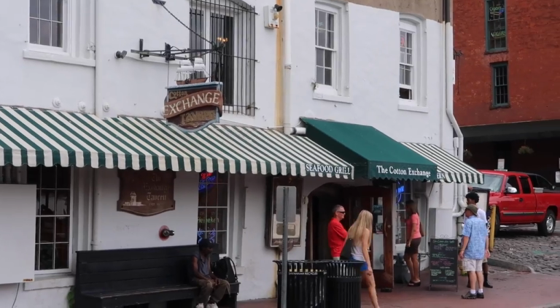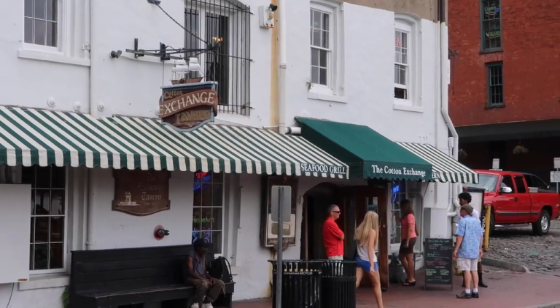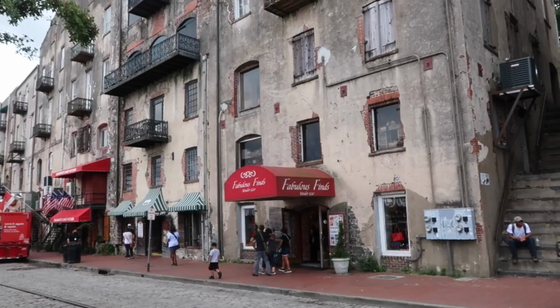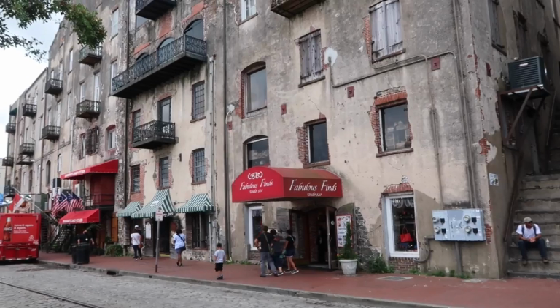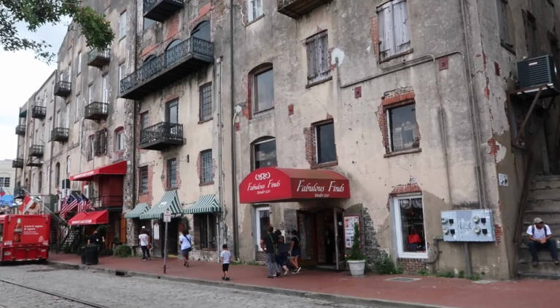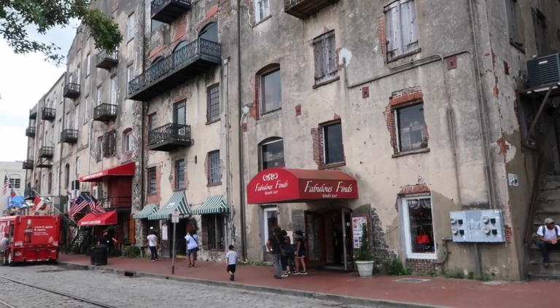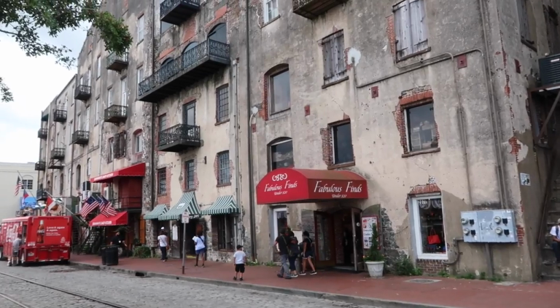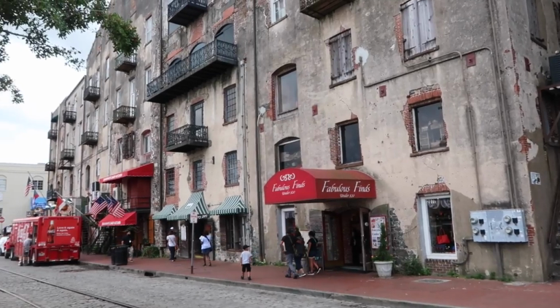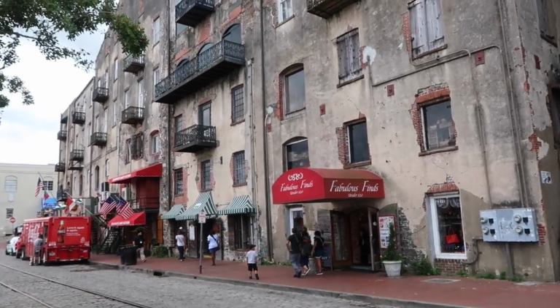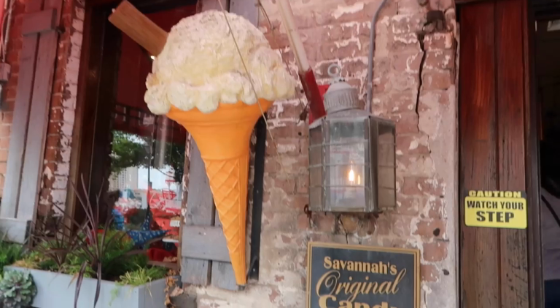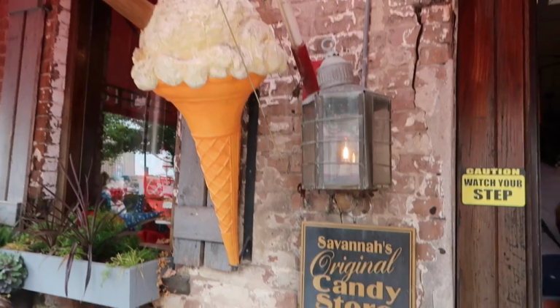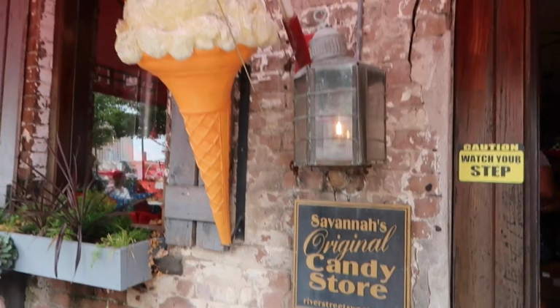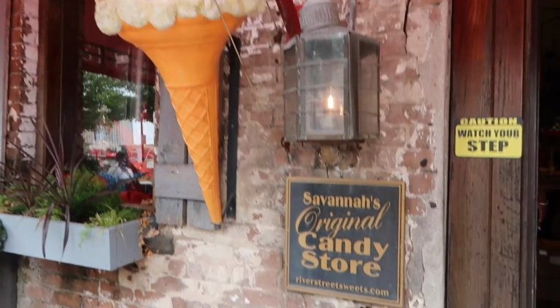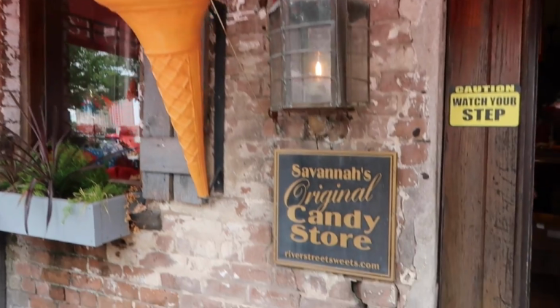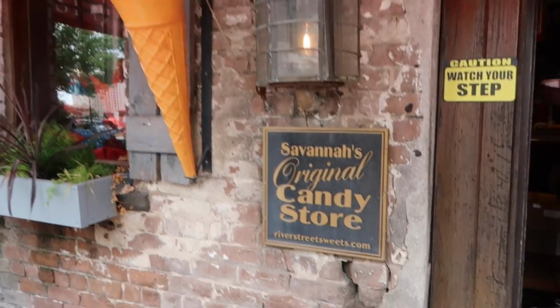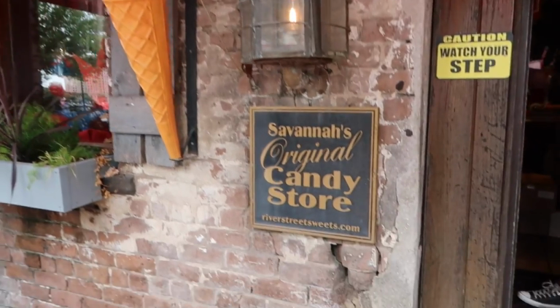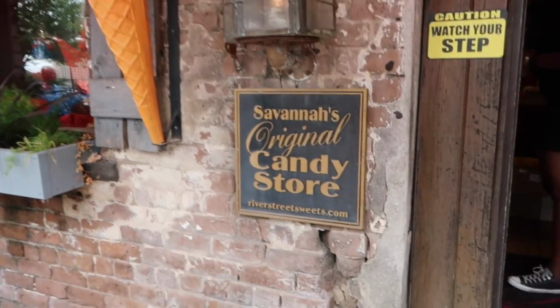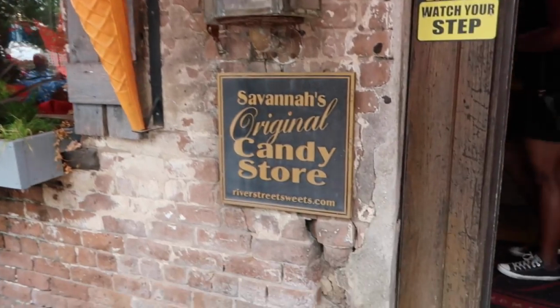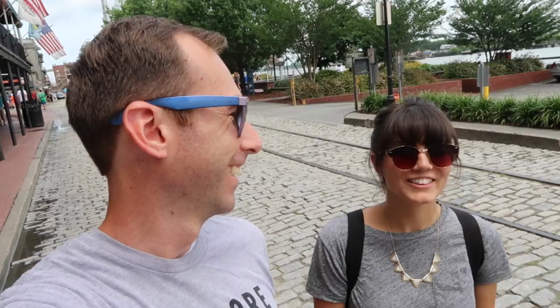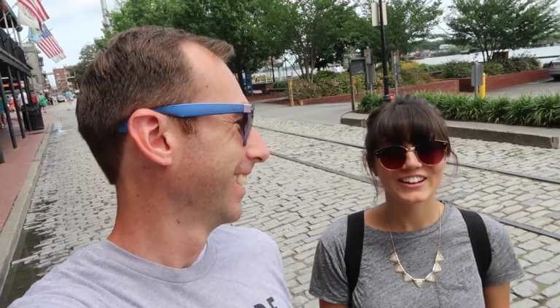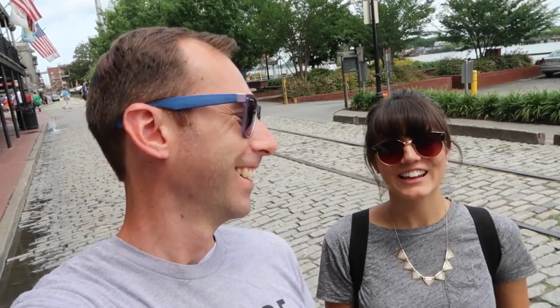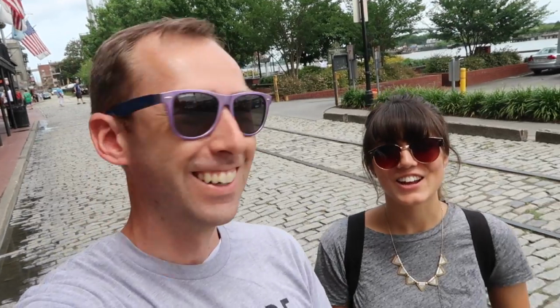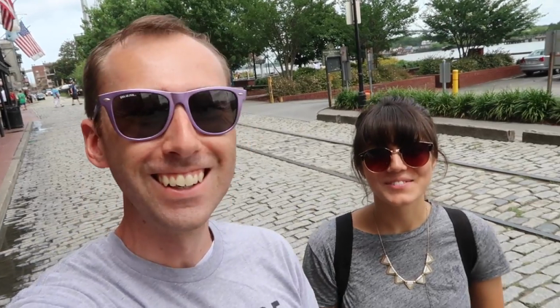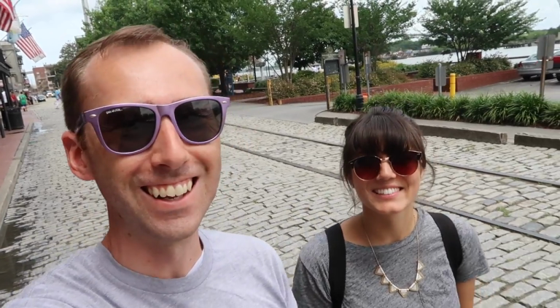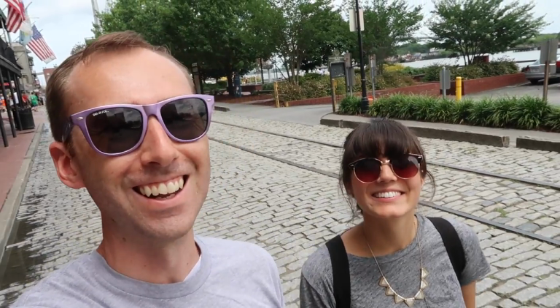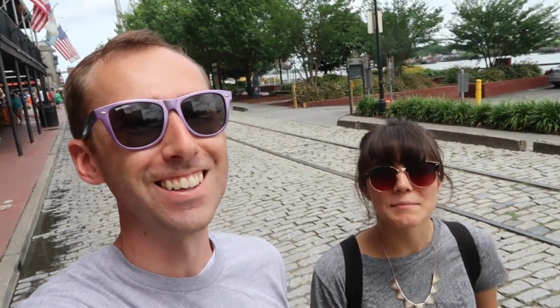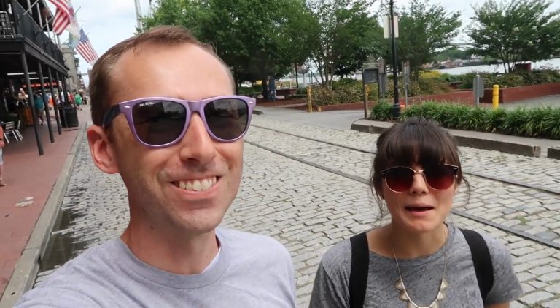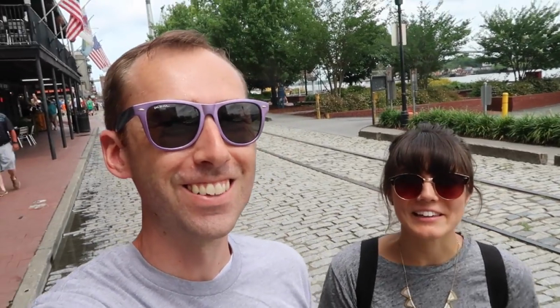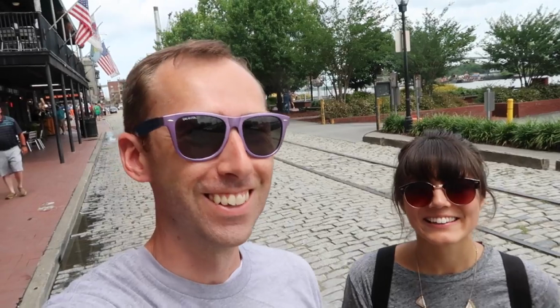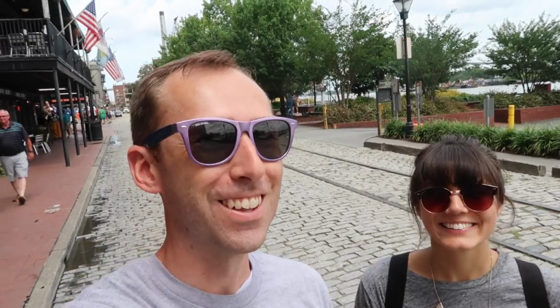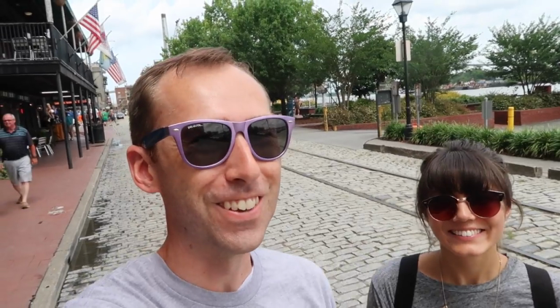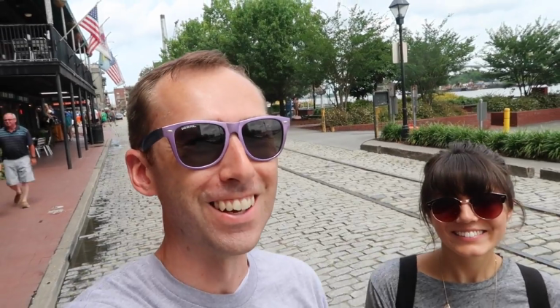Lots of shops and candy. Yeah, a lot of candy shops. I'm happy. It's fun.